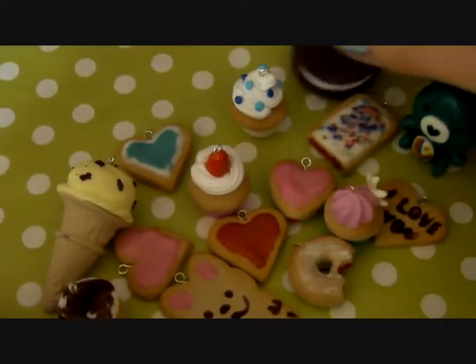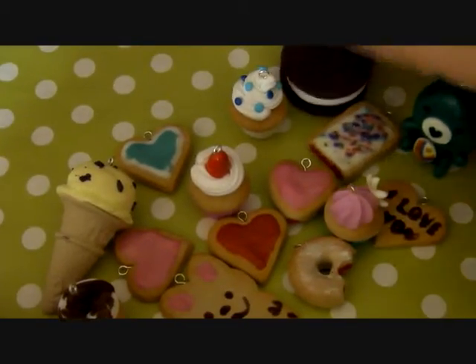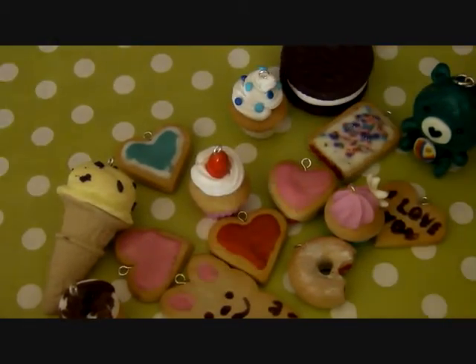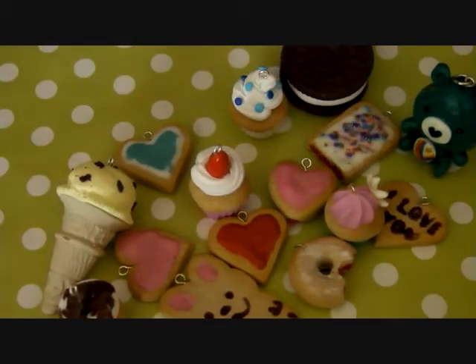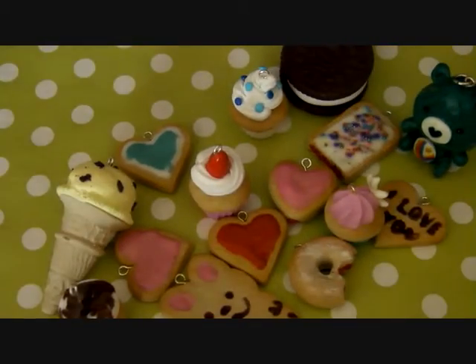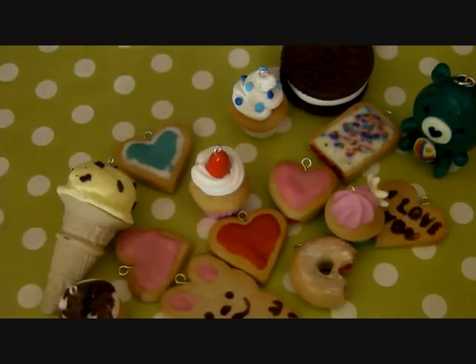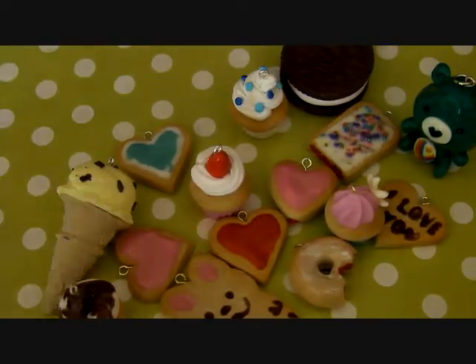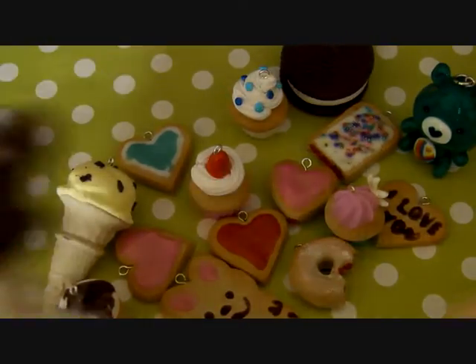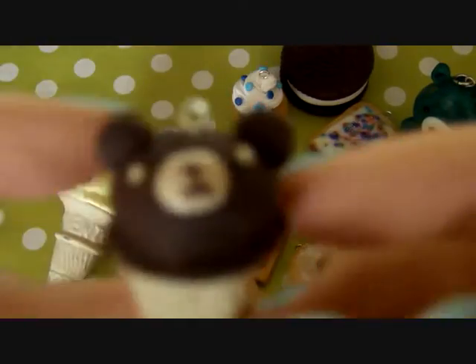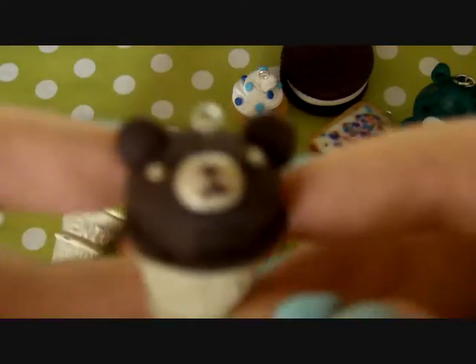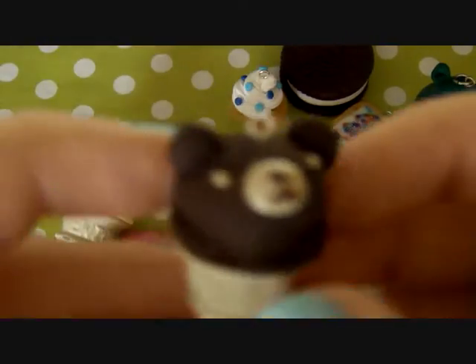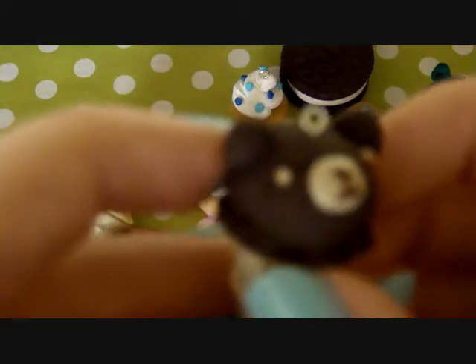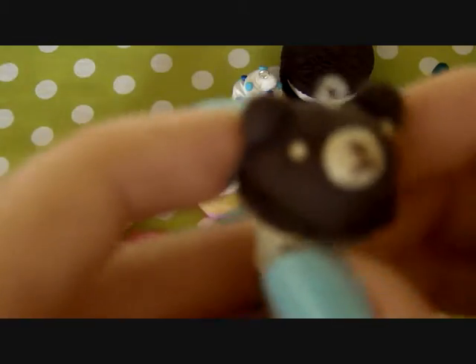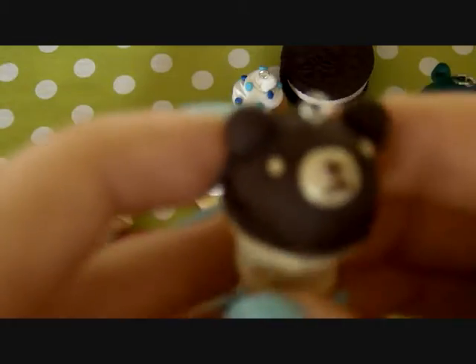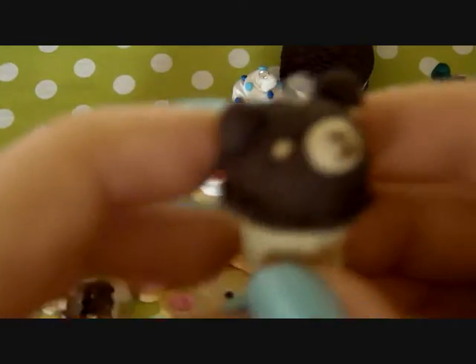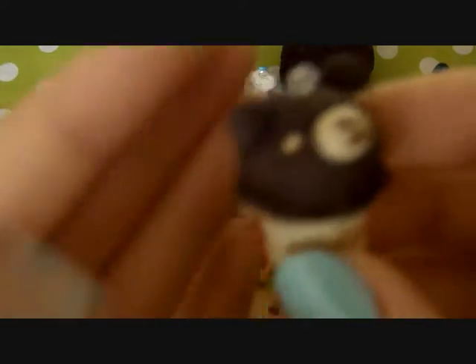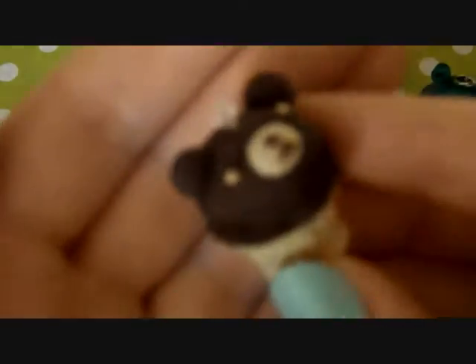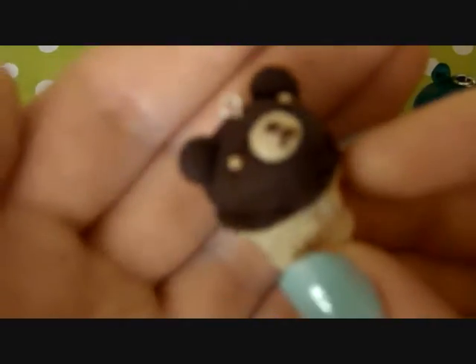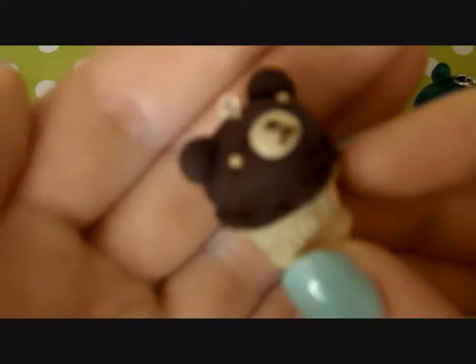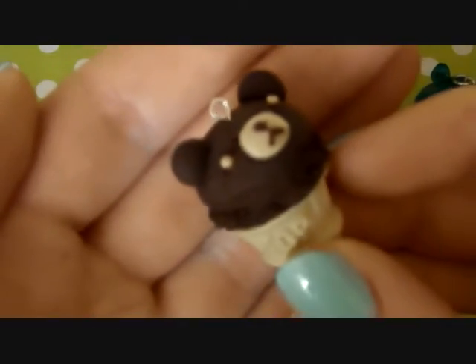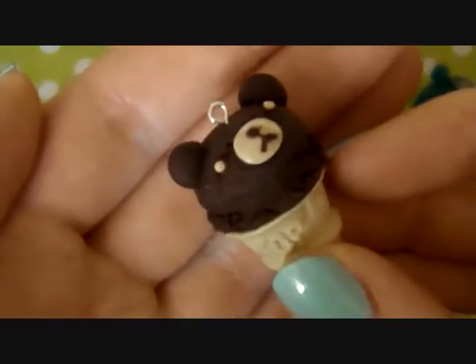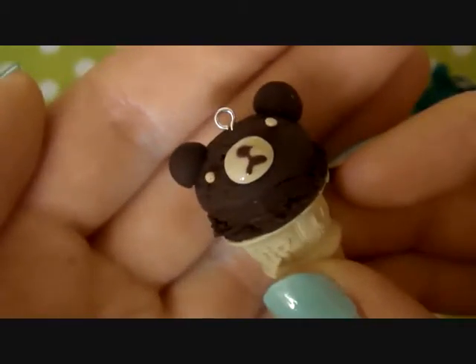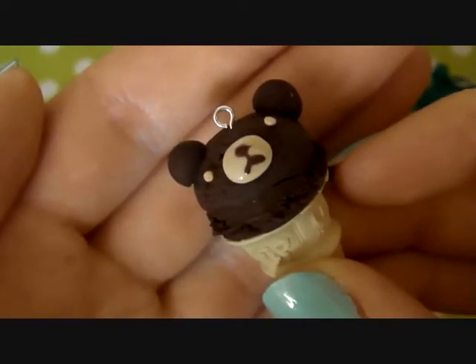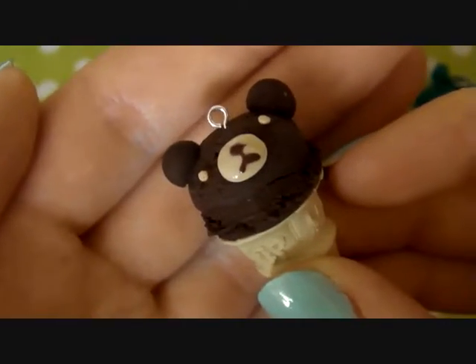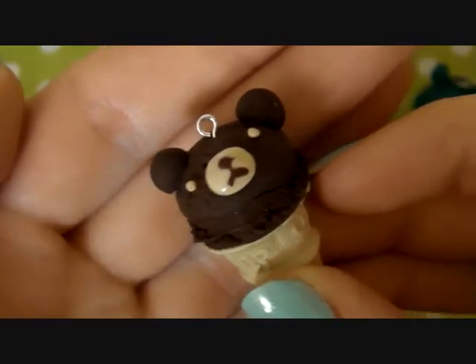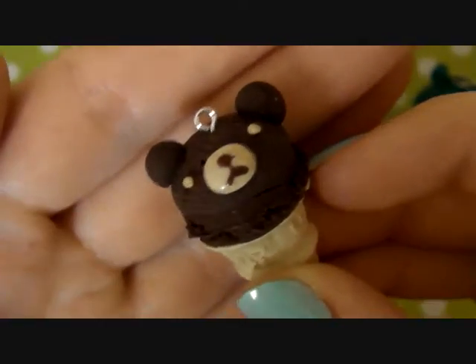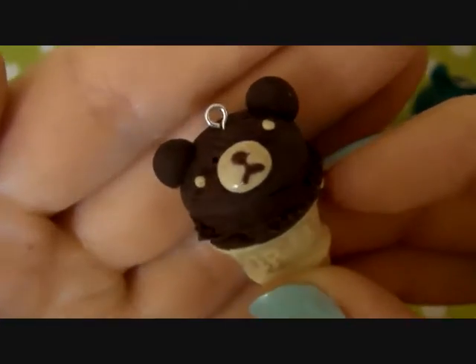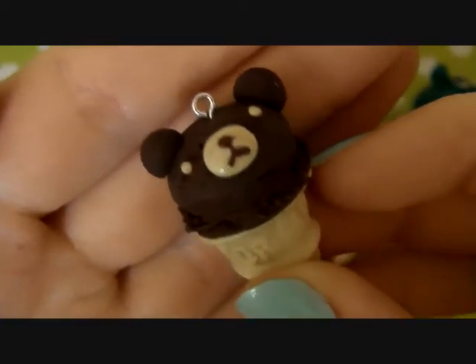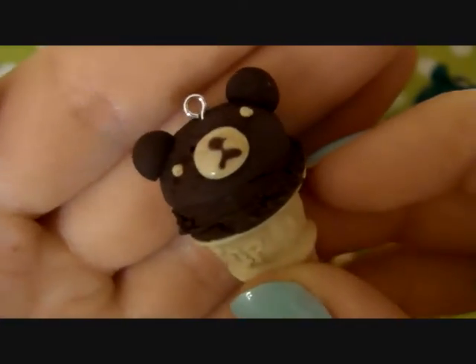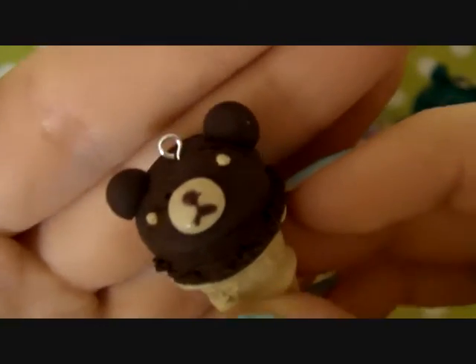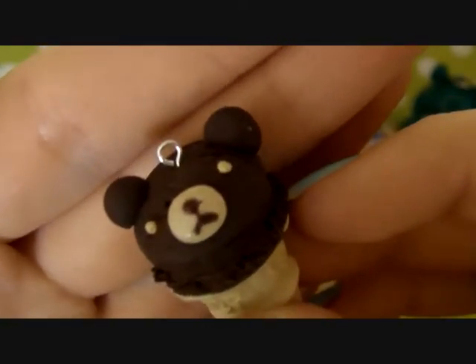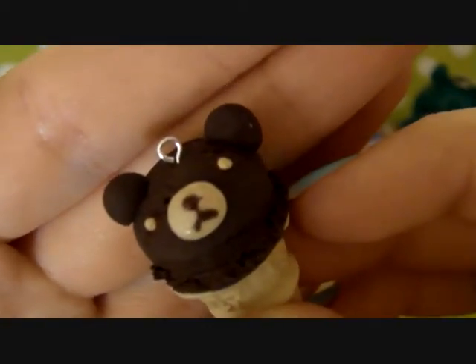And then lastly I have this little bear ice cream. It's cute.